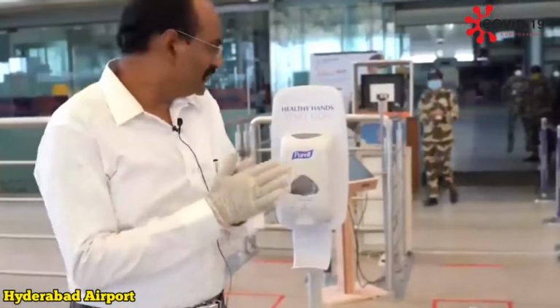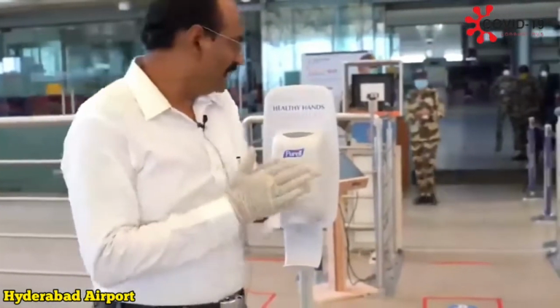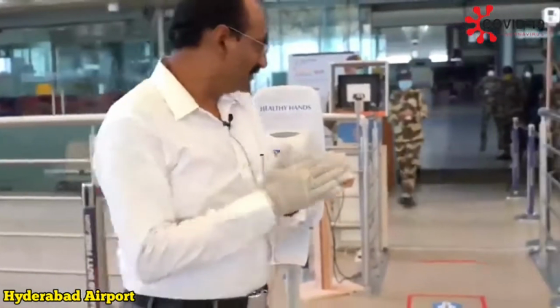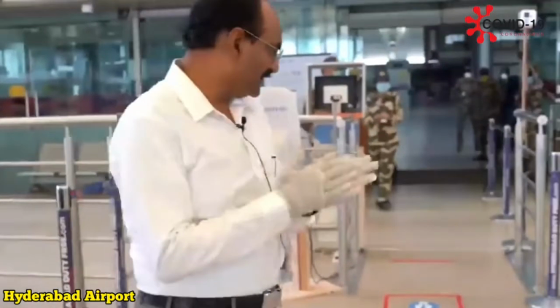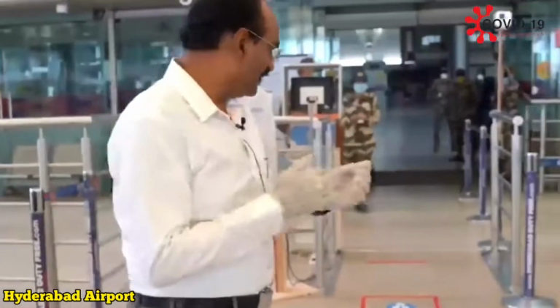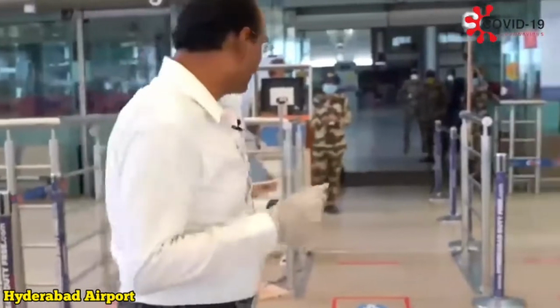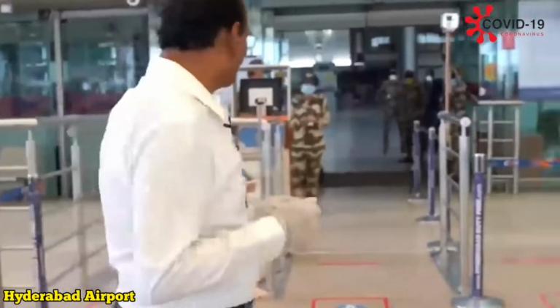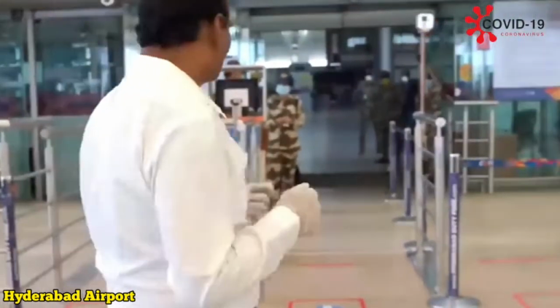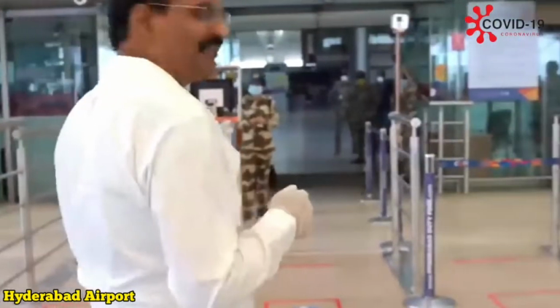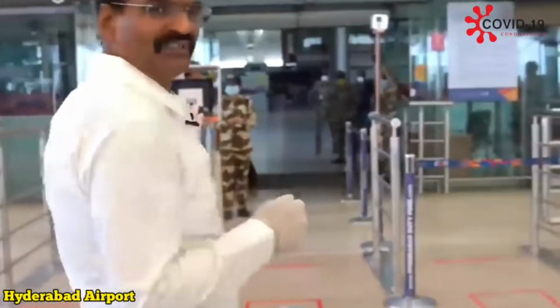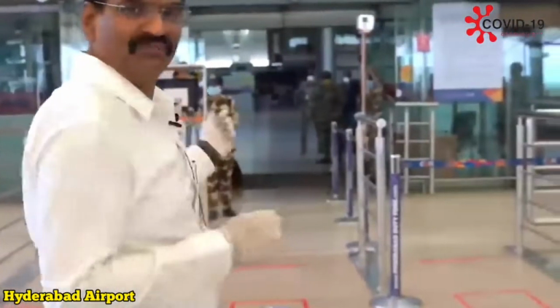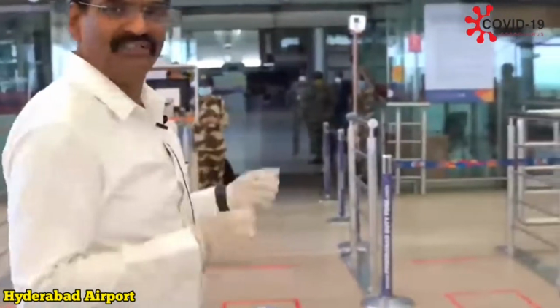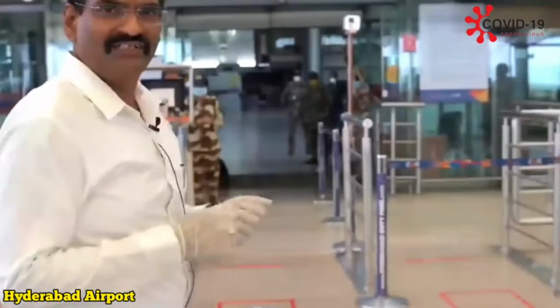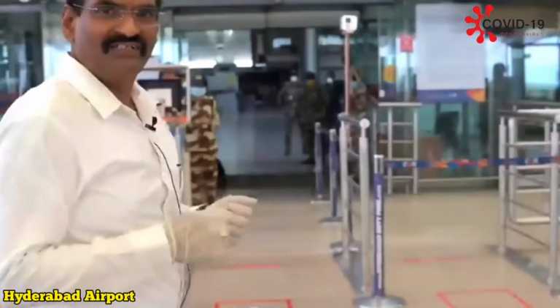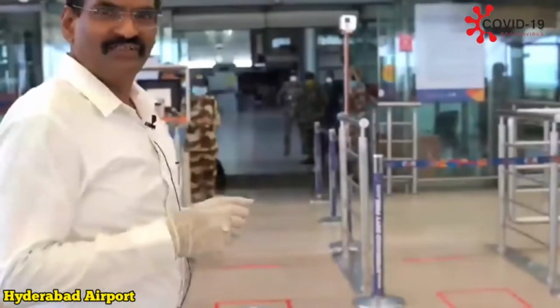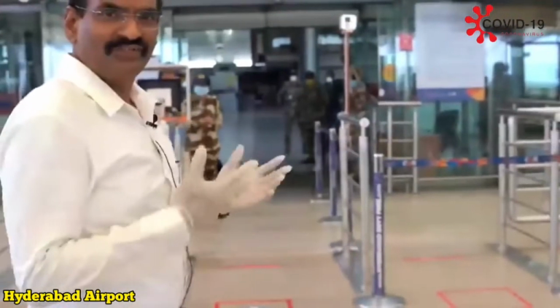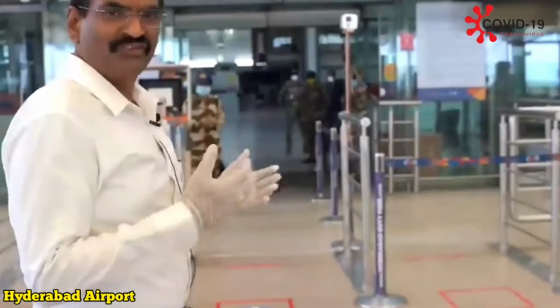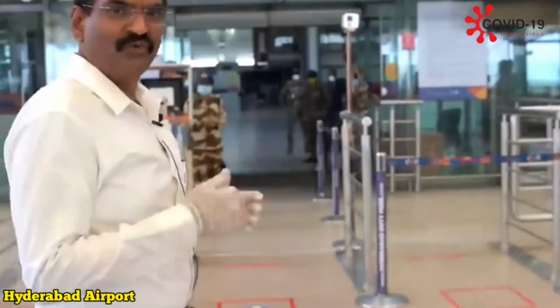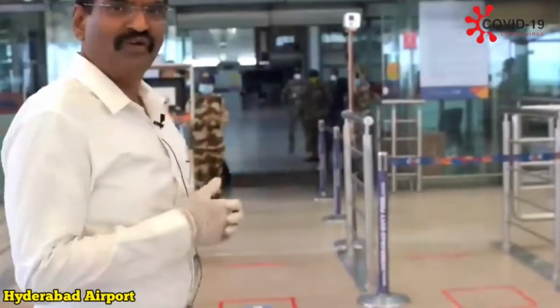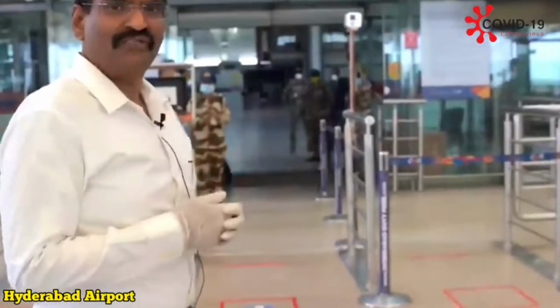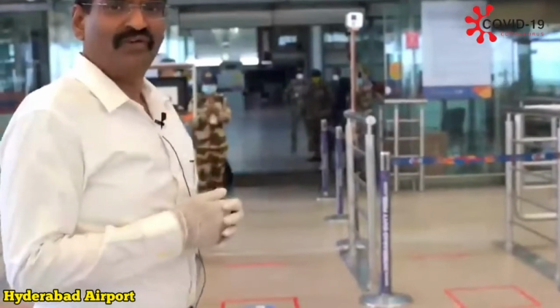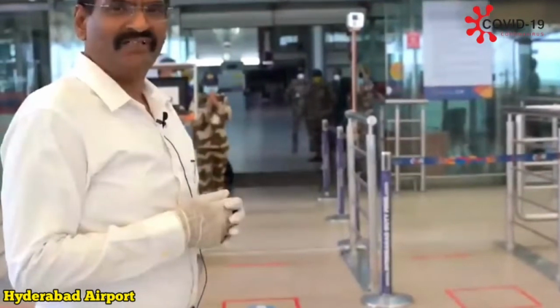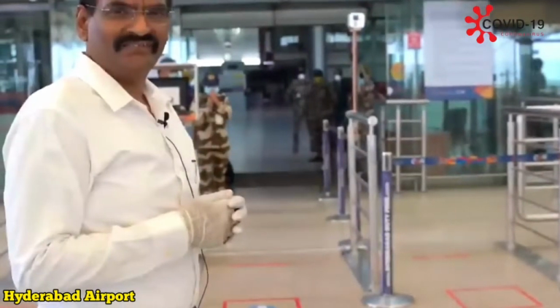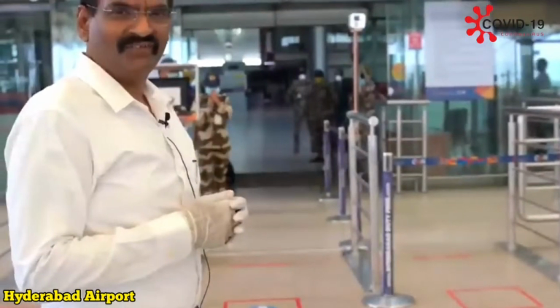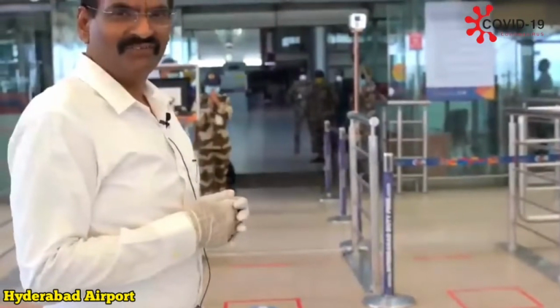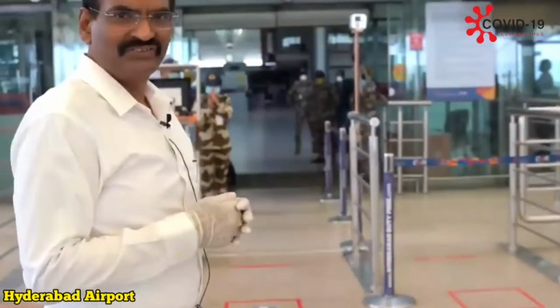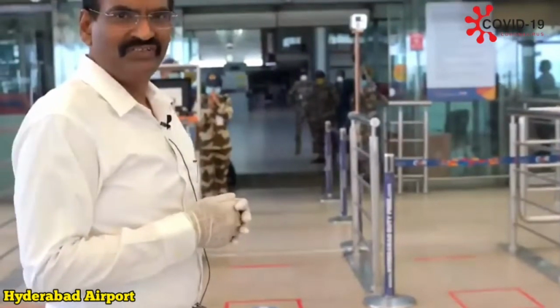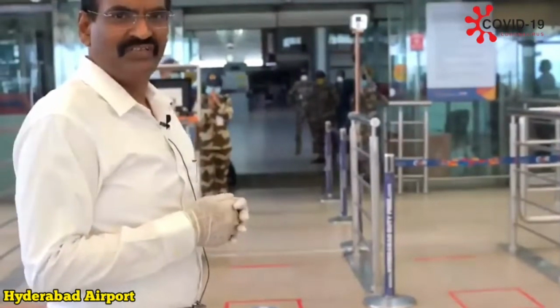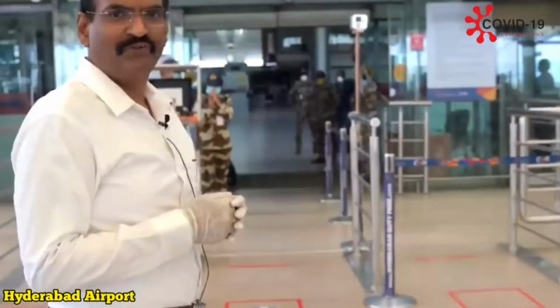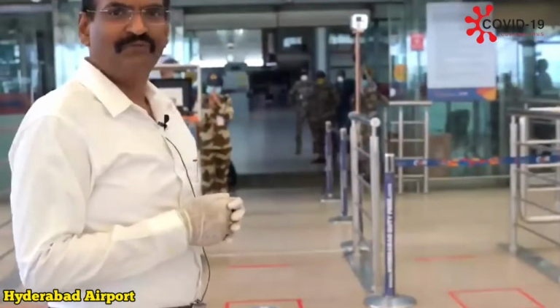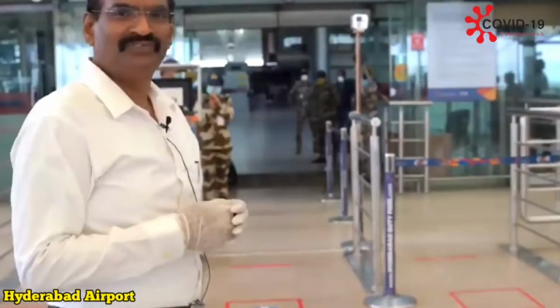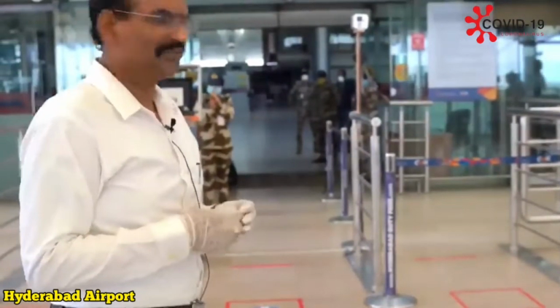Now, let us see how we can get into the terminal using this new contactless technology which the airport team has developed.